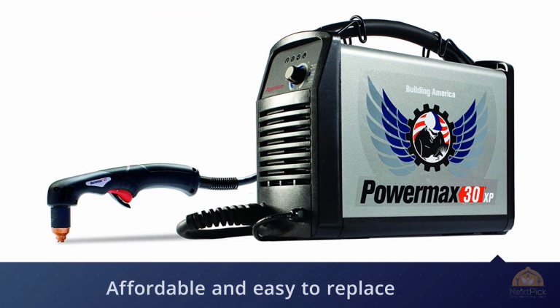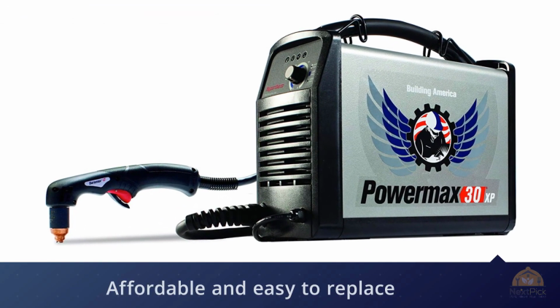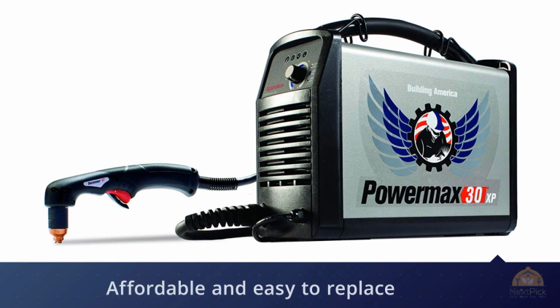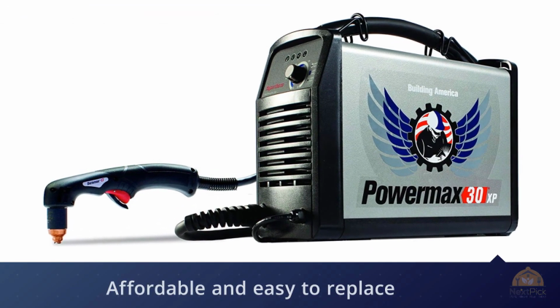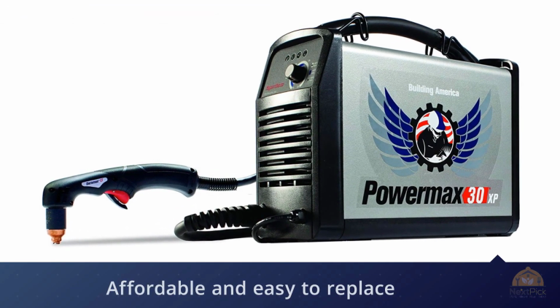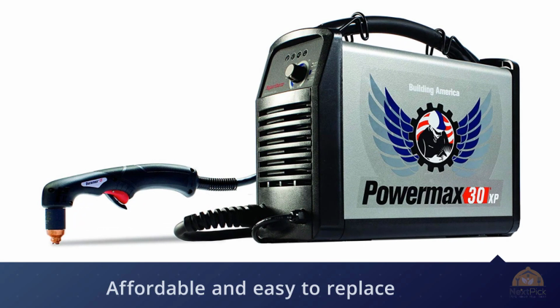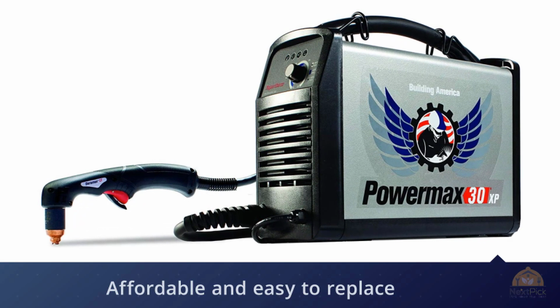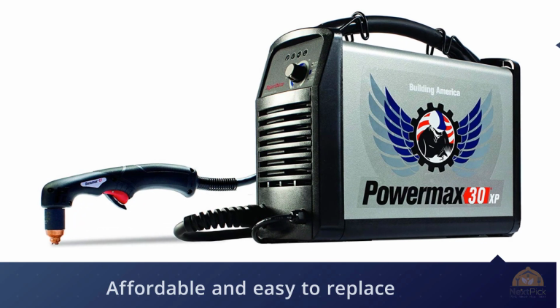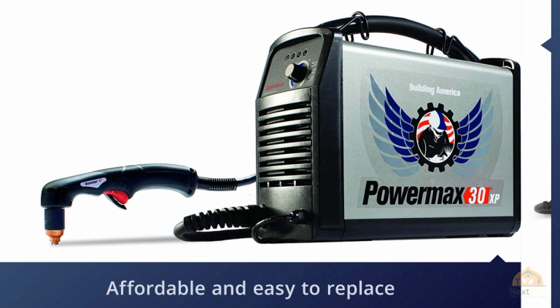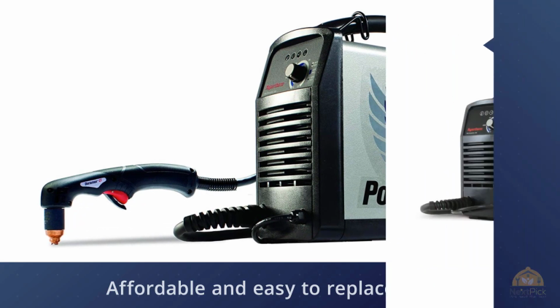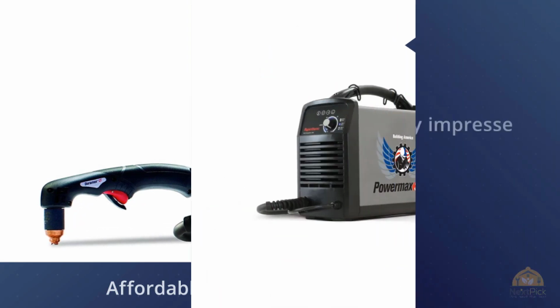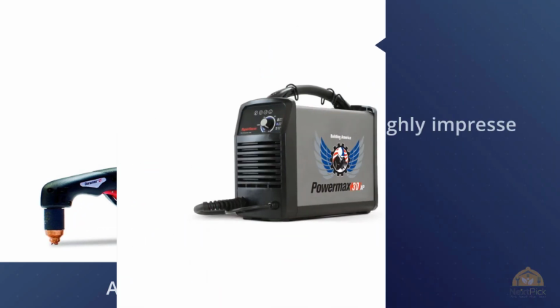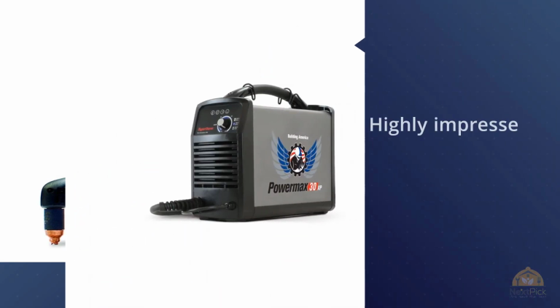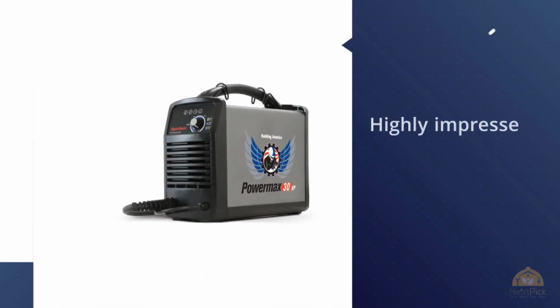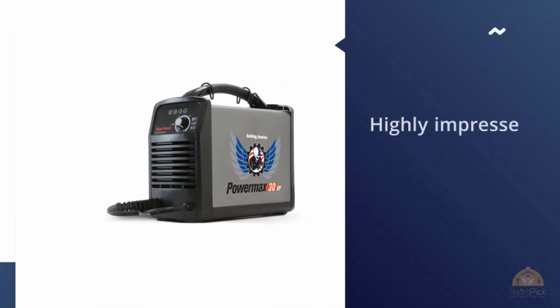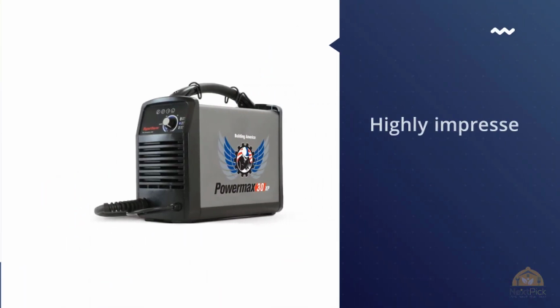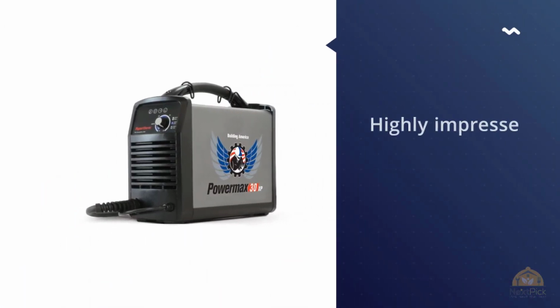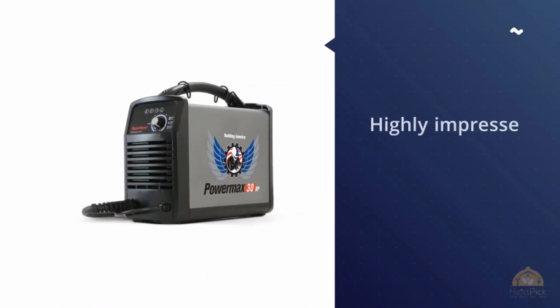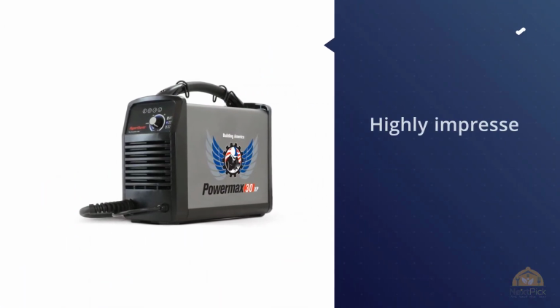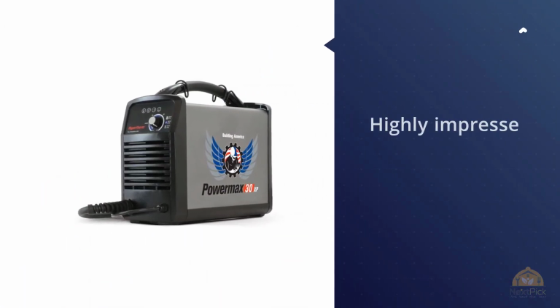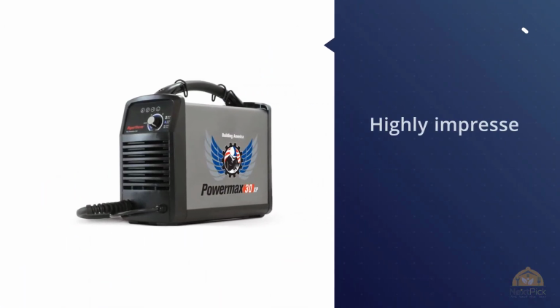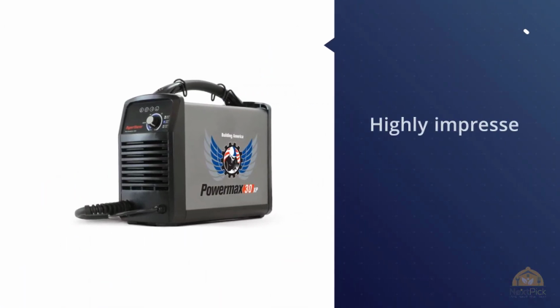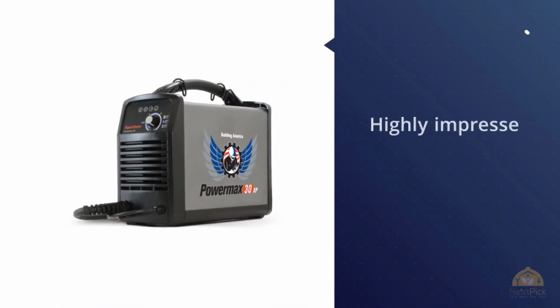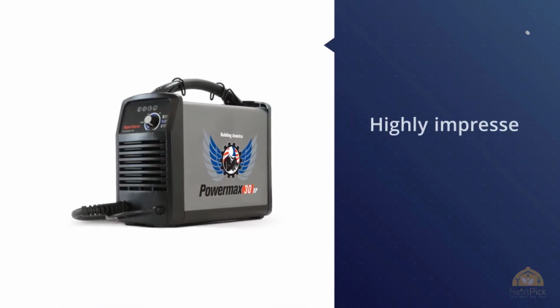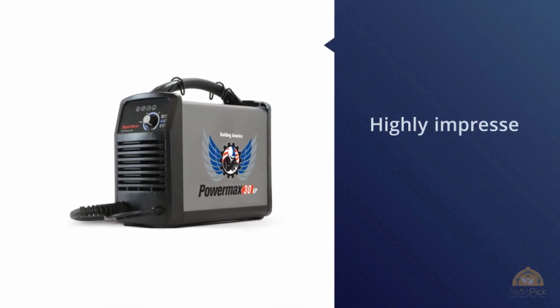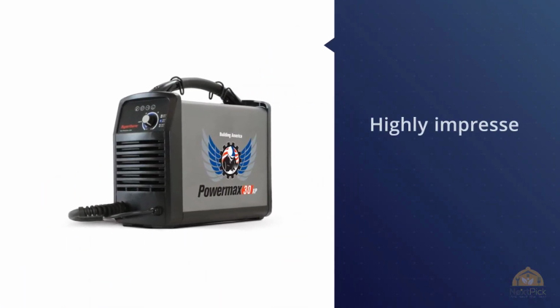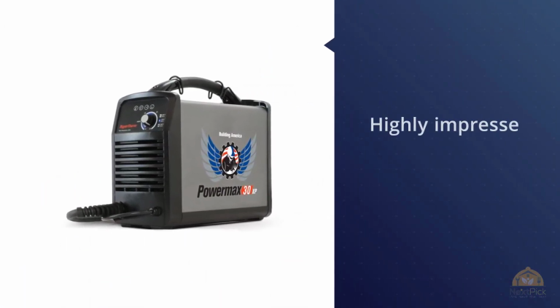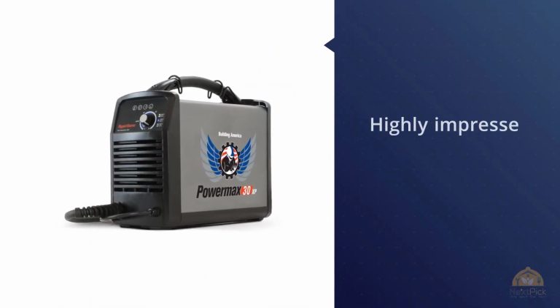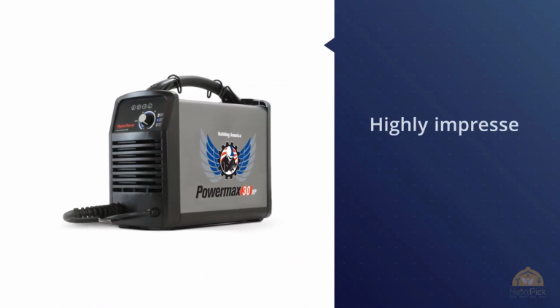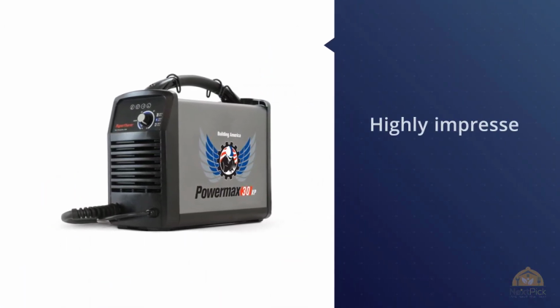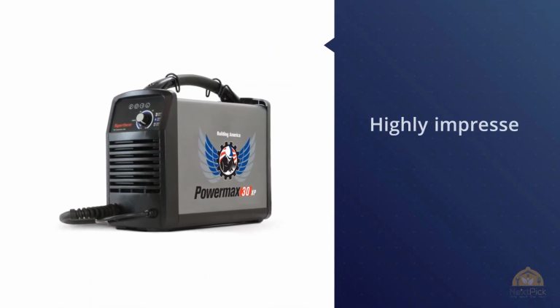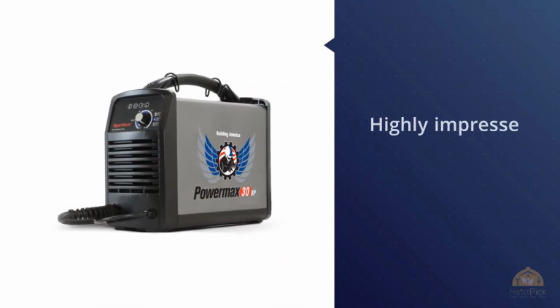This plasma cutter has highly impressed us and we feel confident placing it in our number one spot.